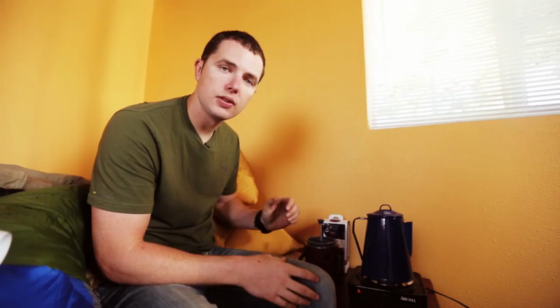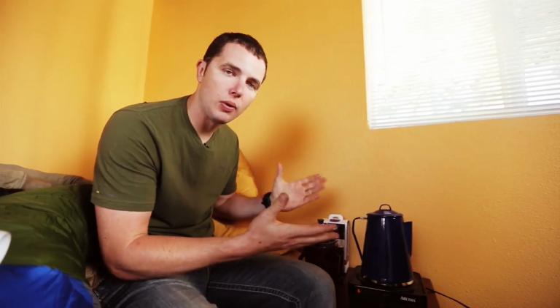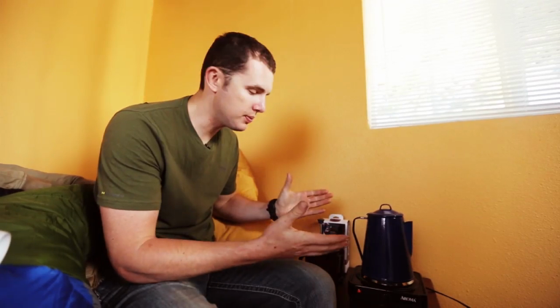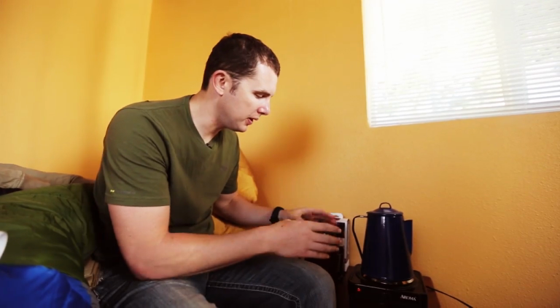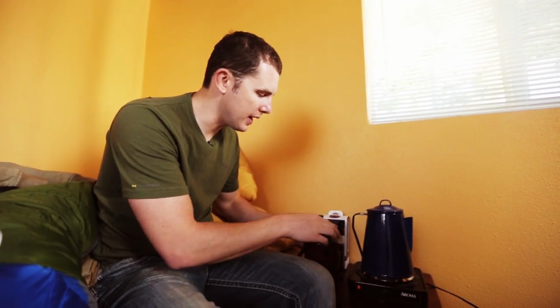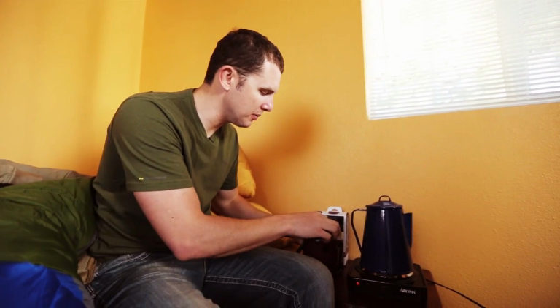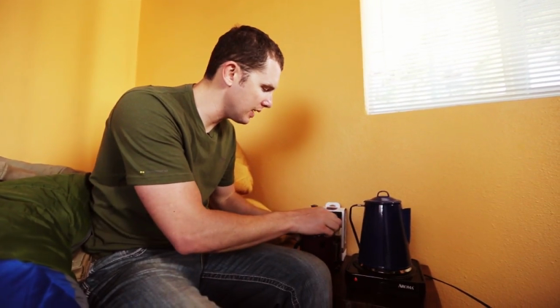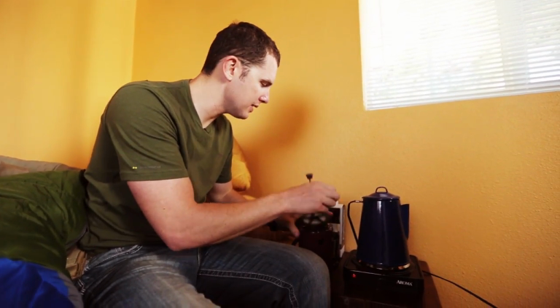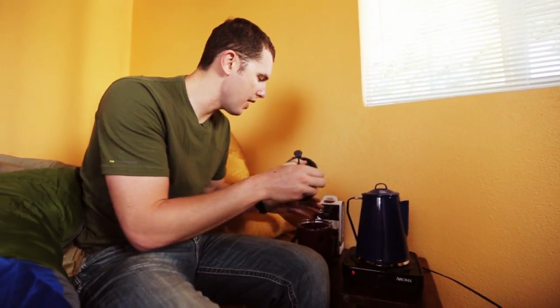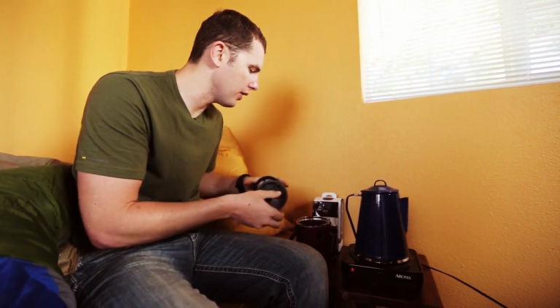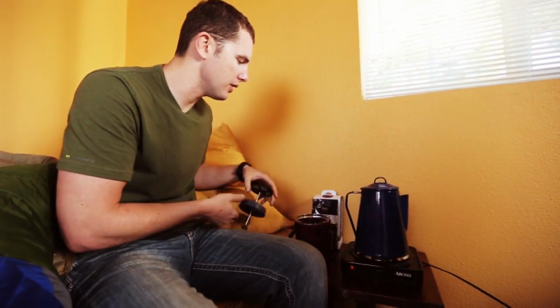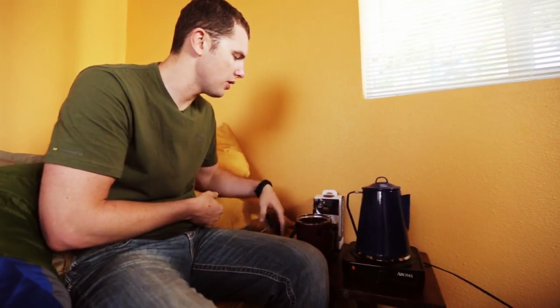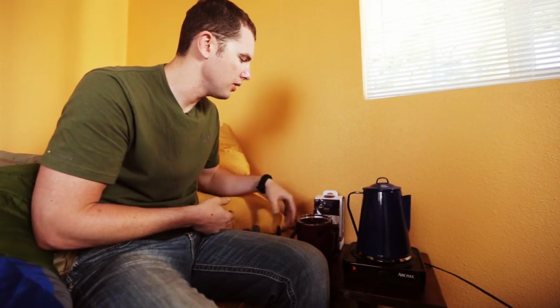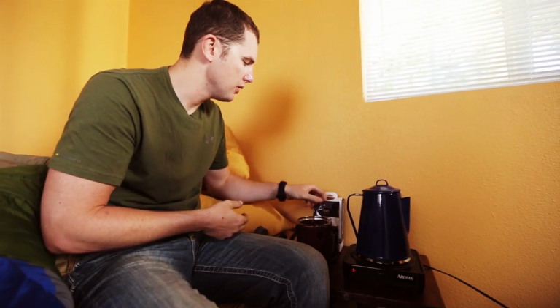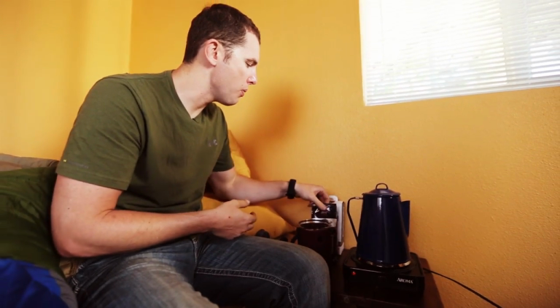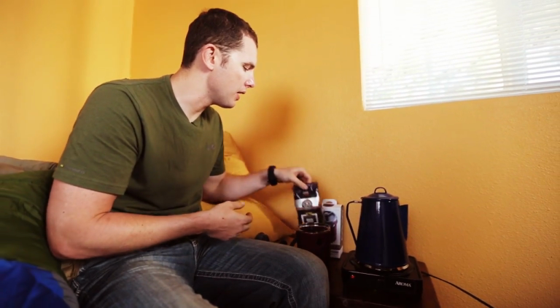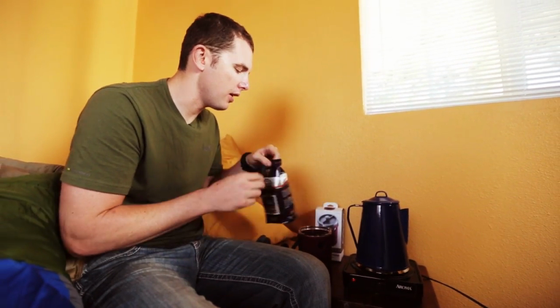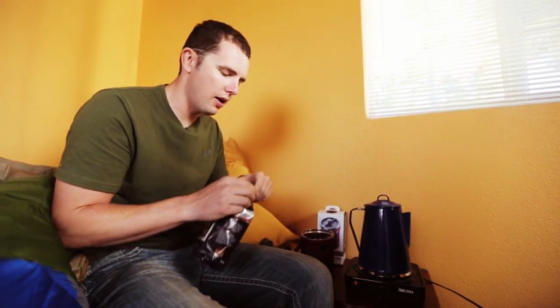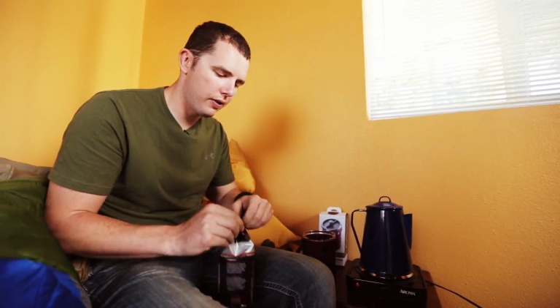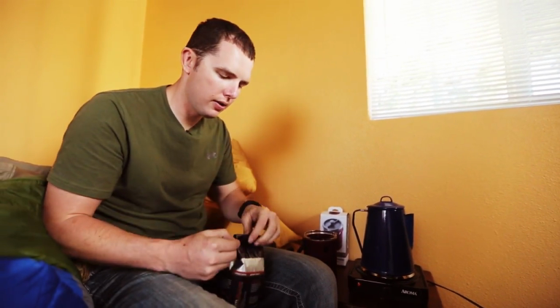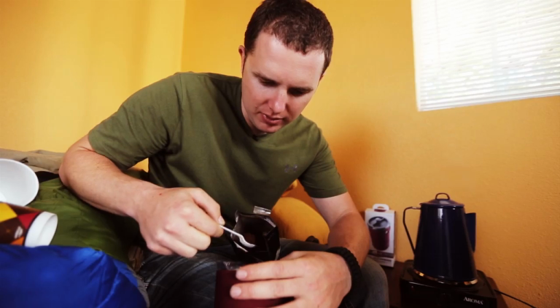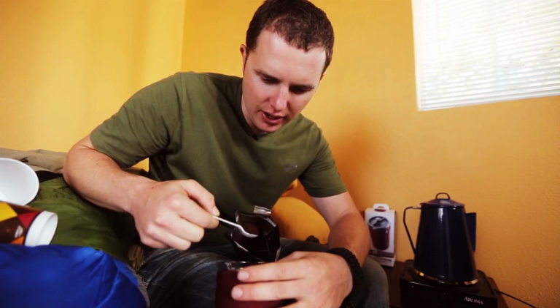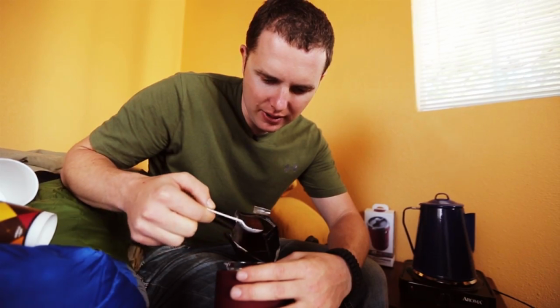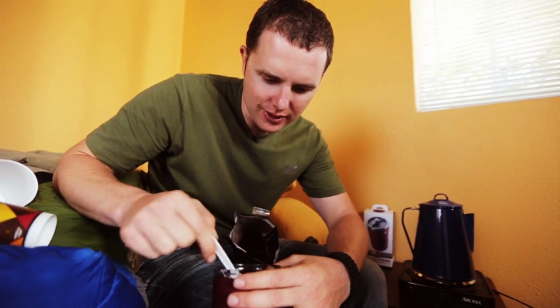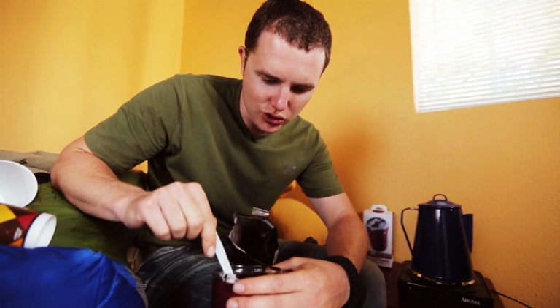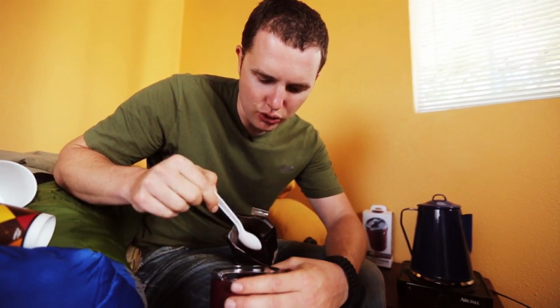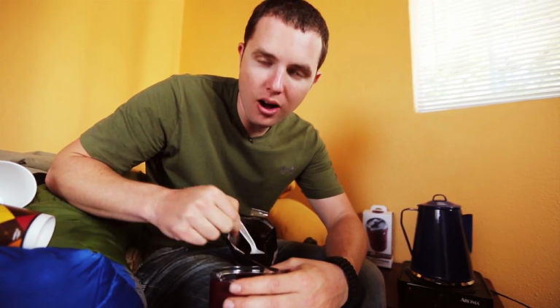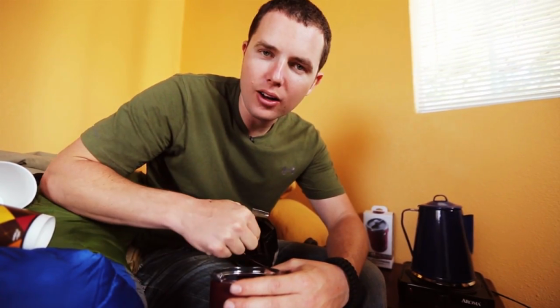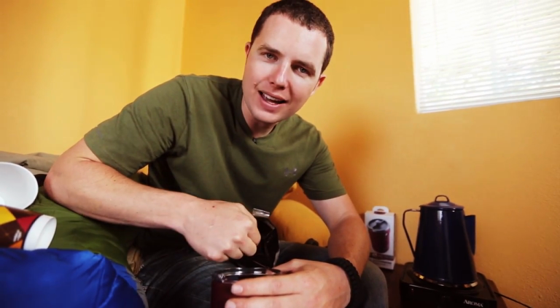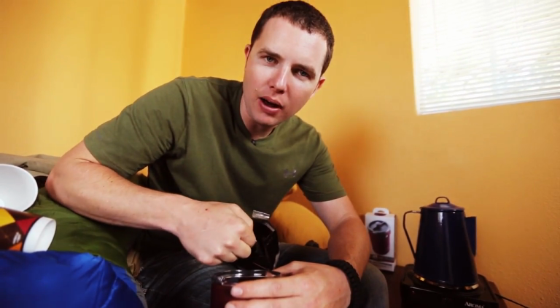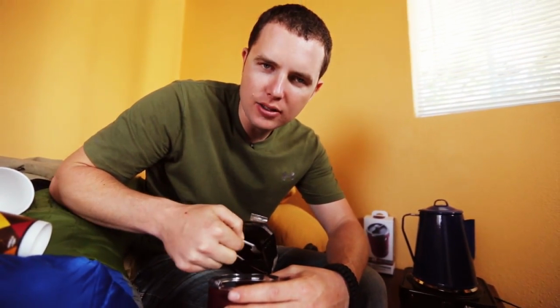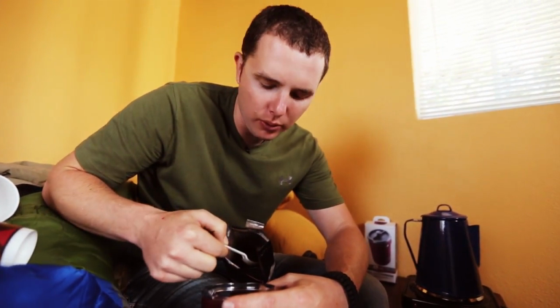The water's boiling now, so I'm going to take this out and go ahead and start scooping in the coffee and try to make this as strong as possible.